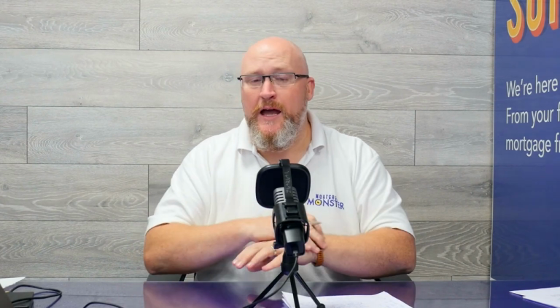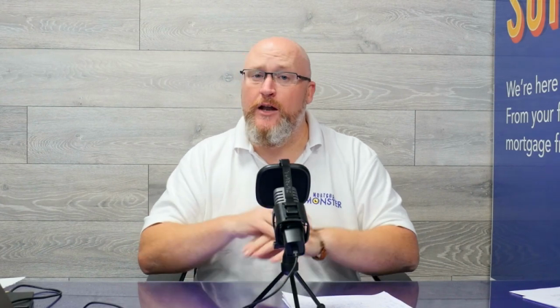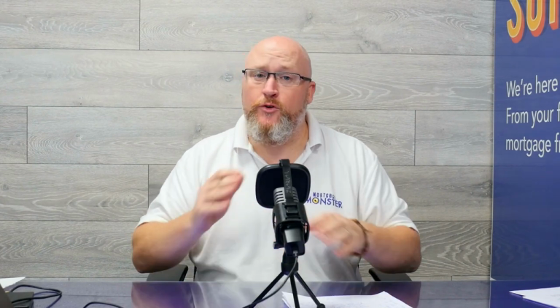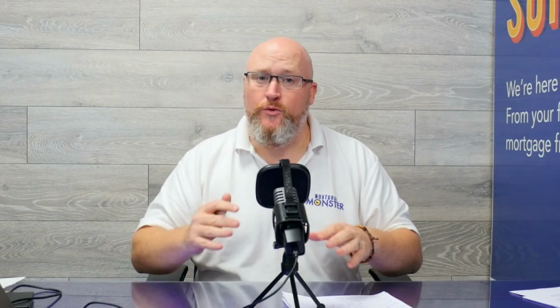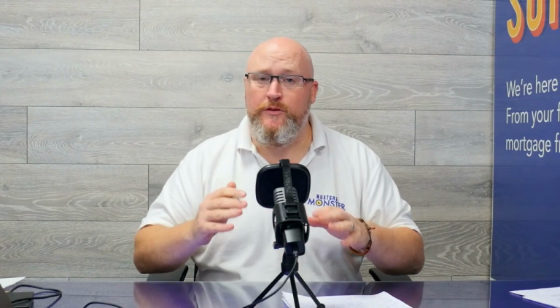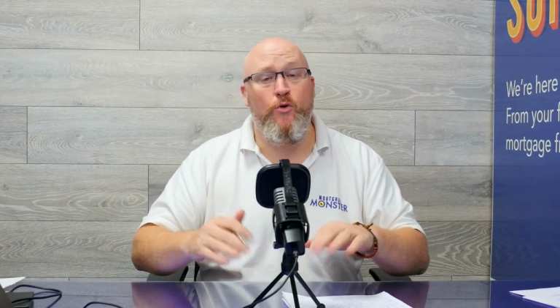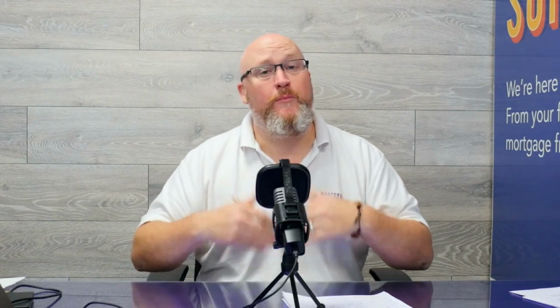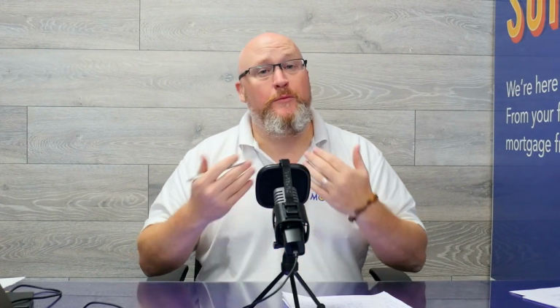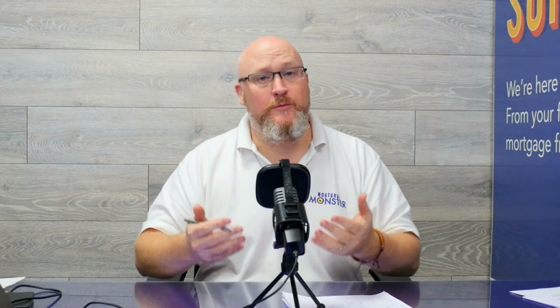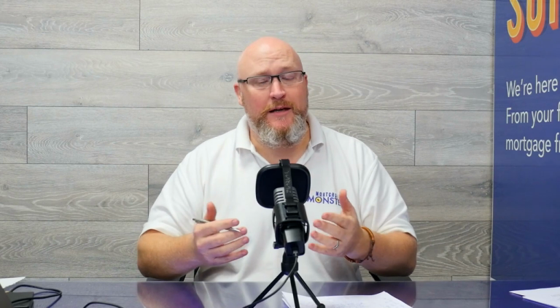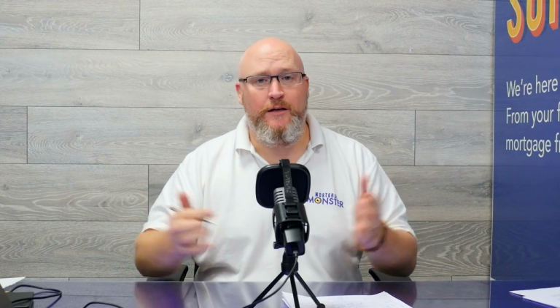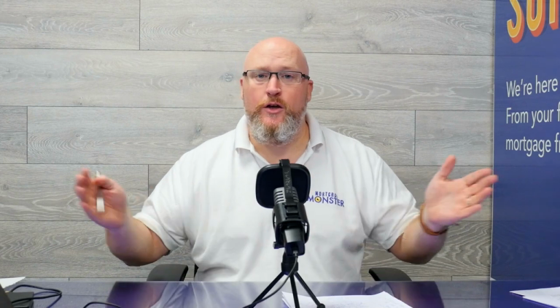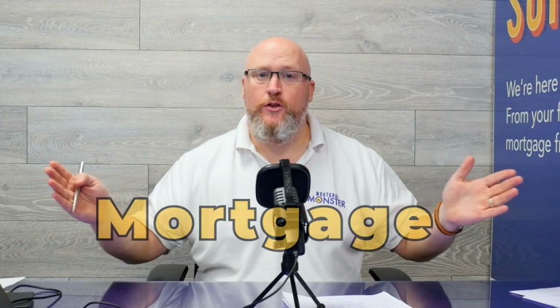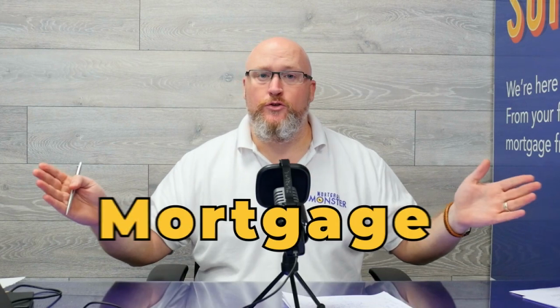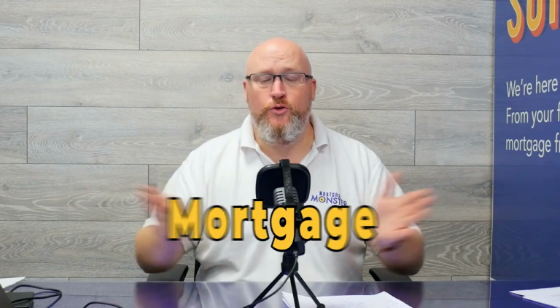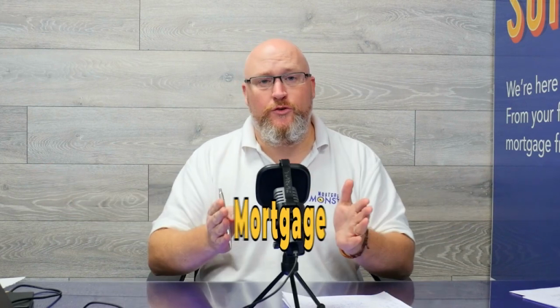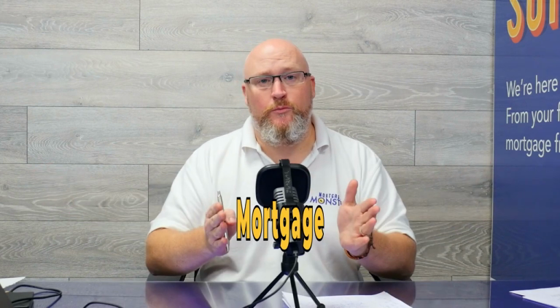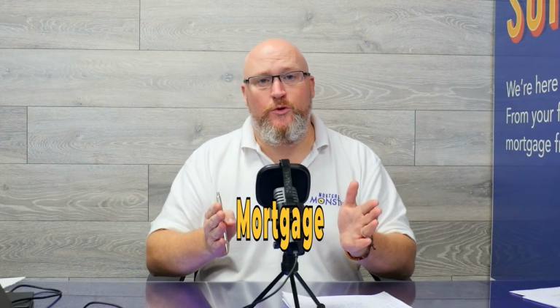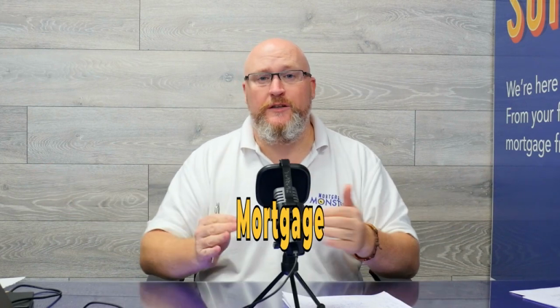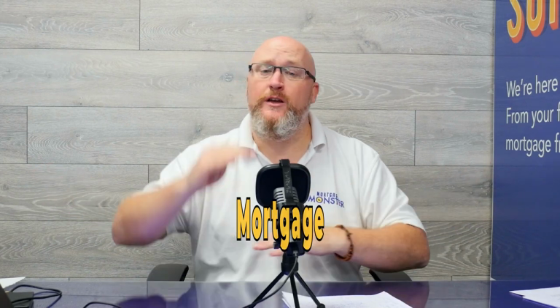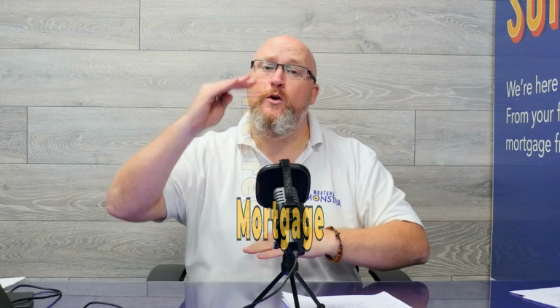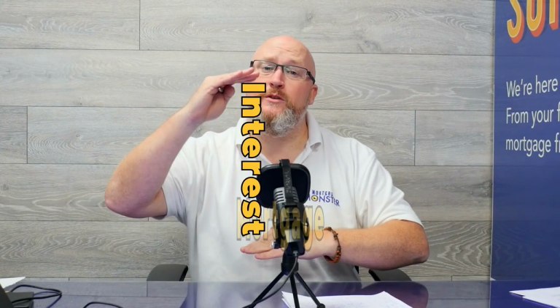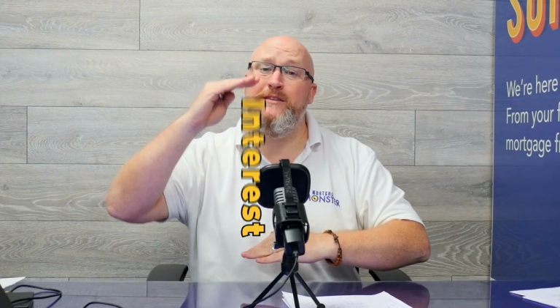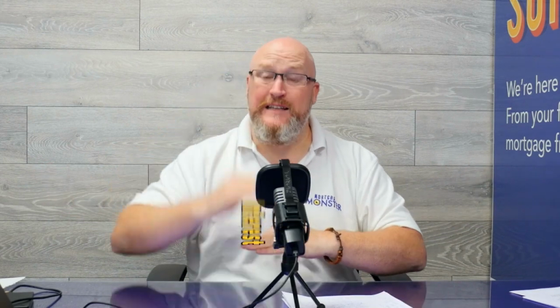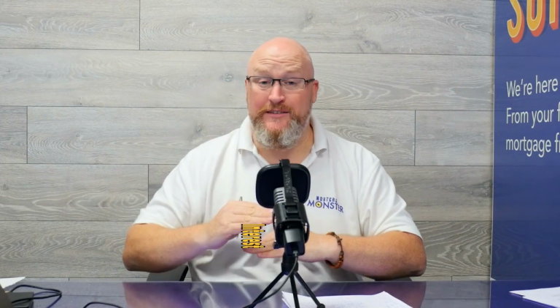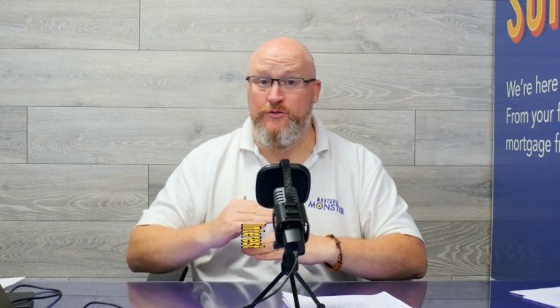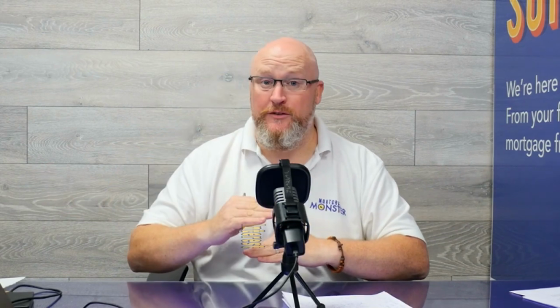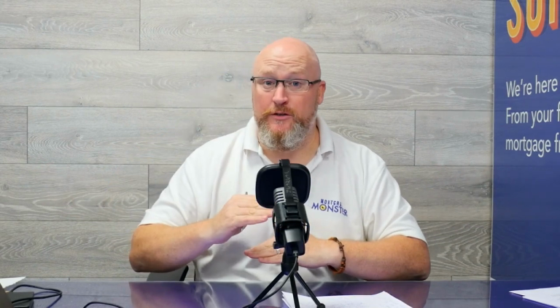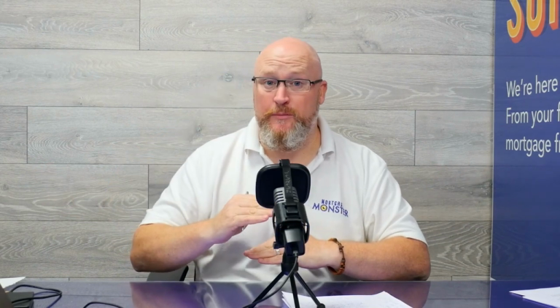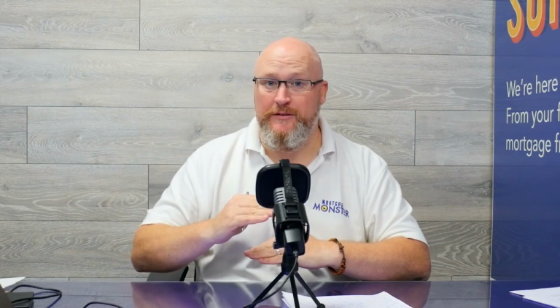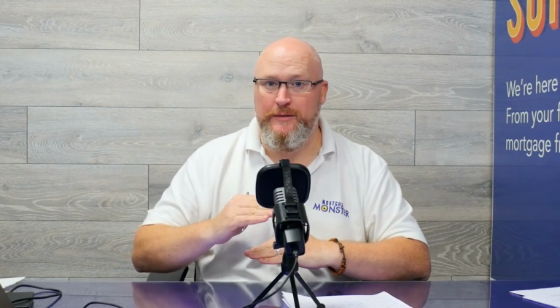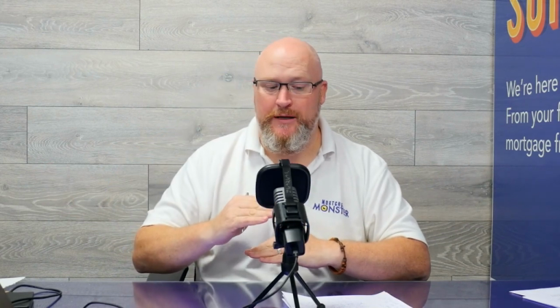The more of a payment you make, the shorter your mortgage is, which means the less interest you're going to pay.